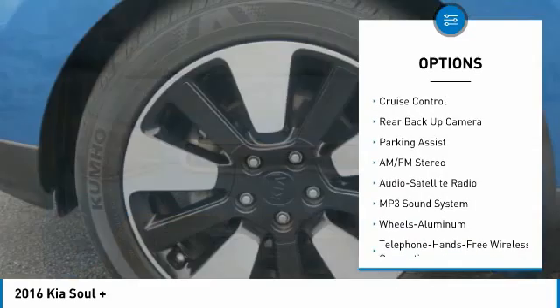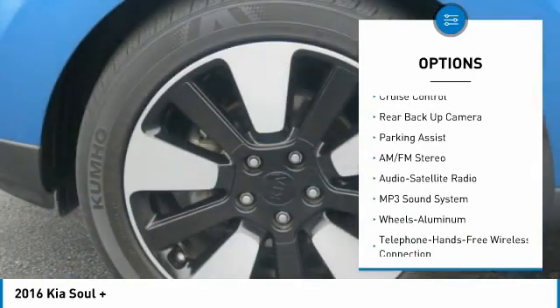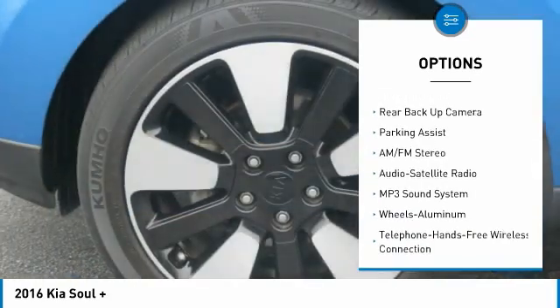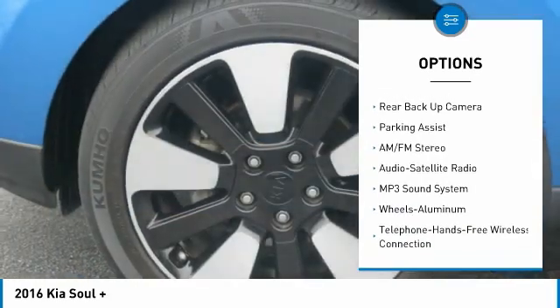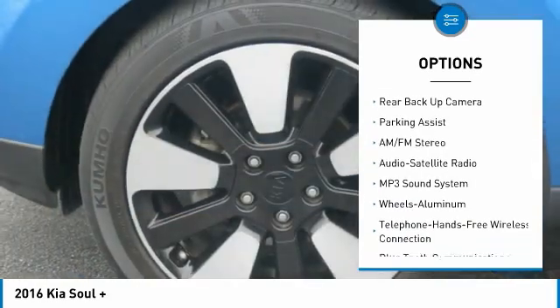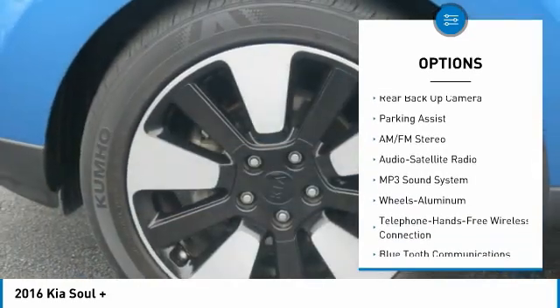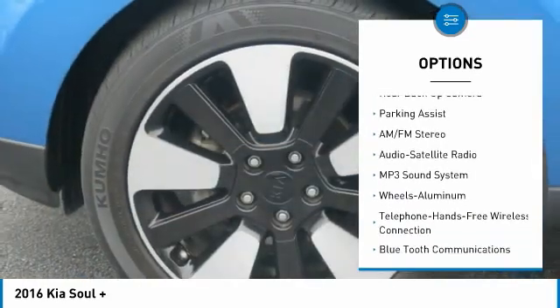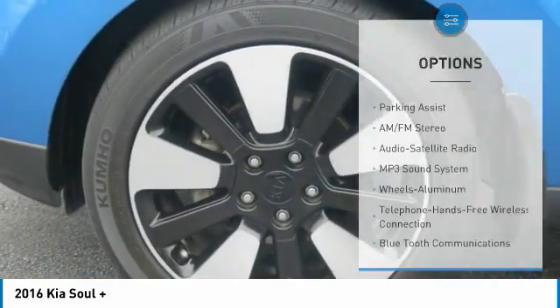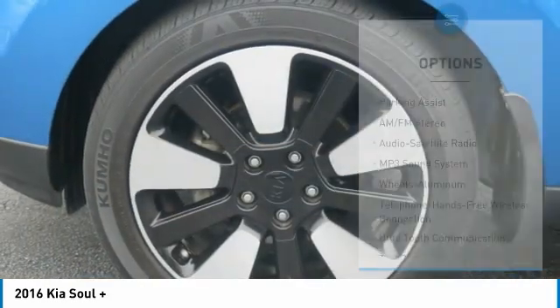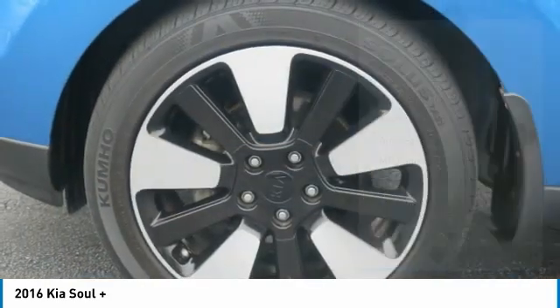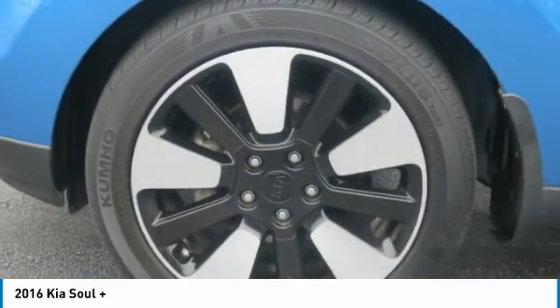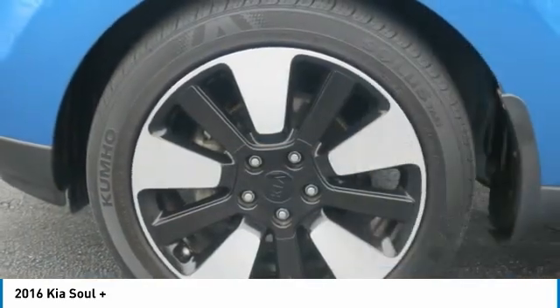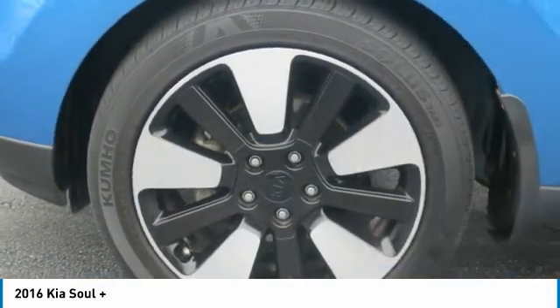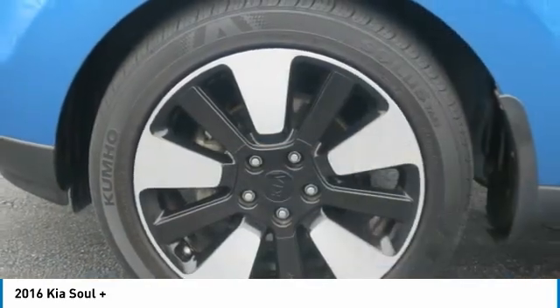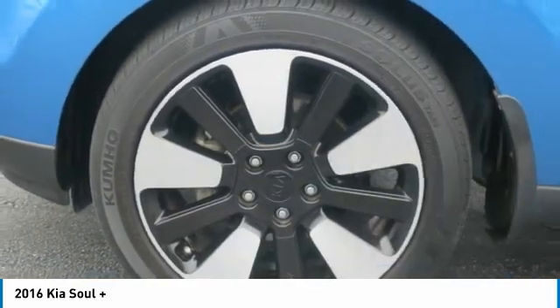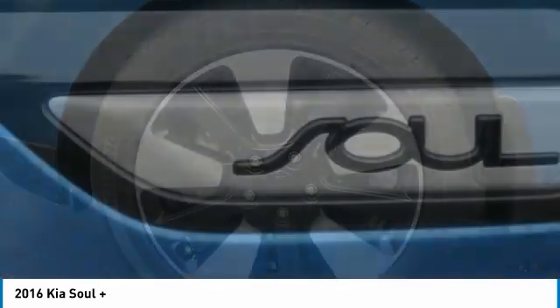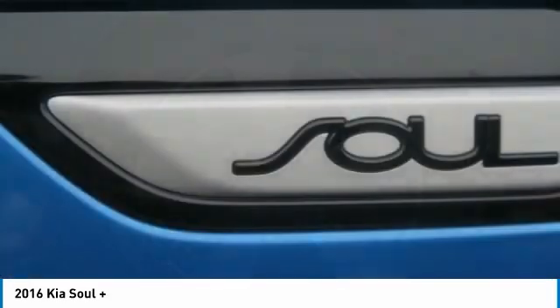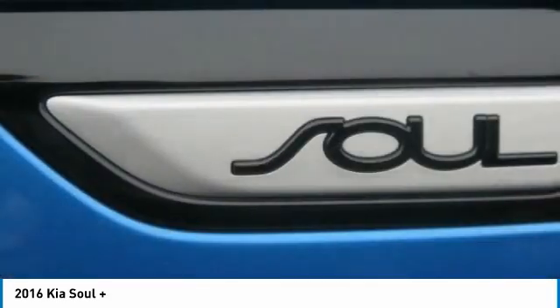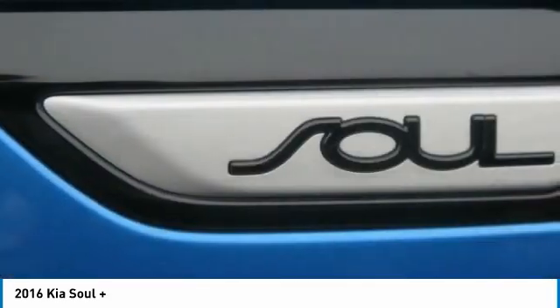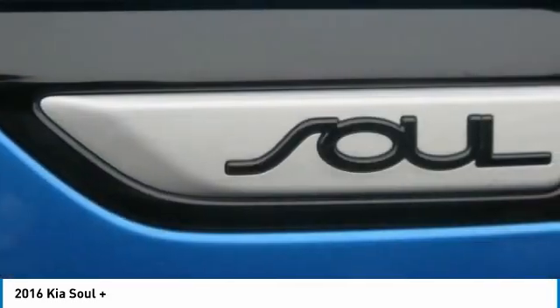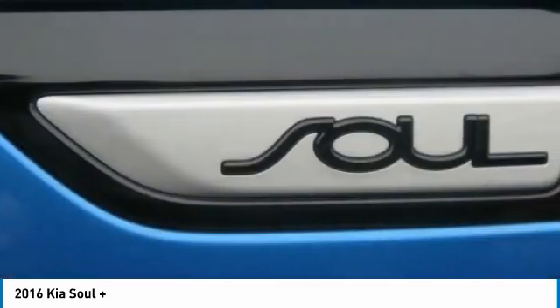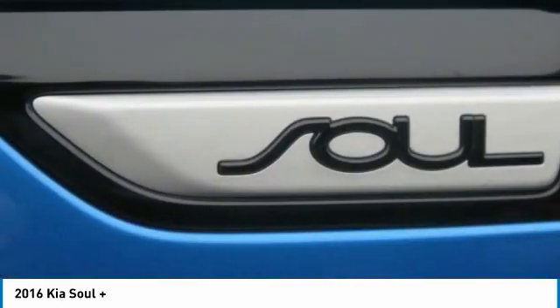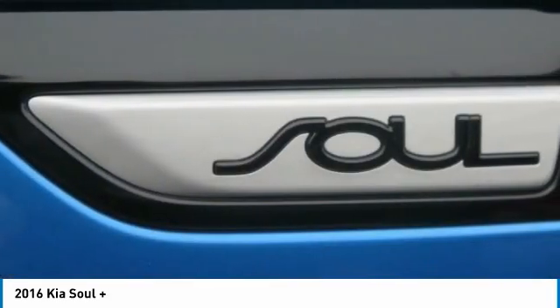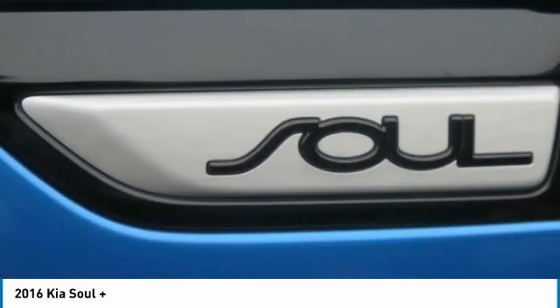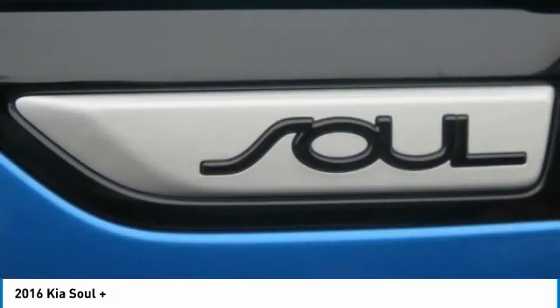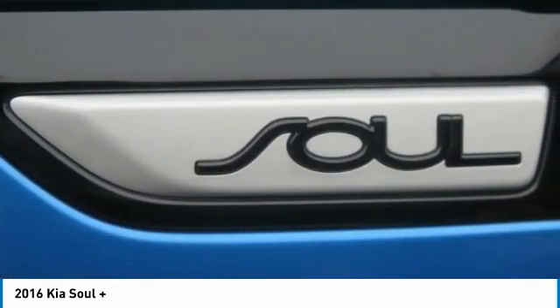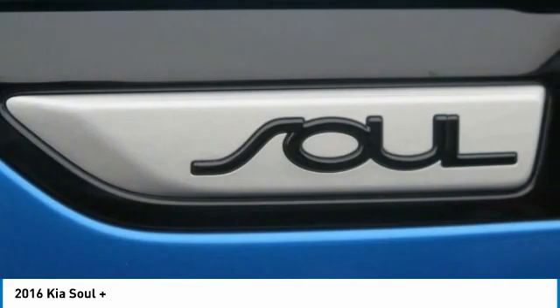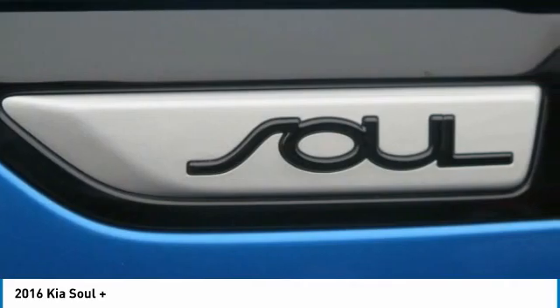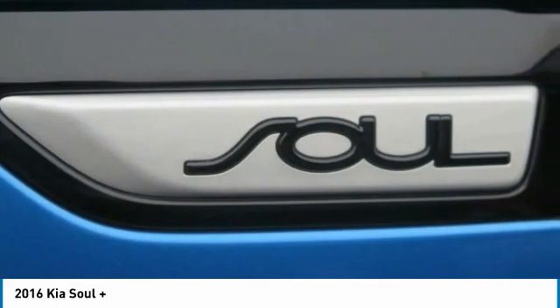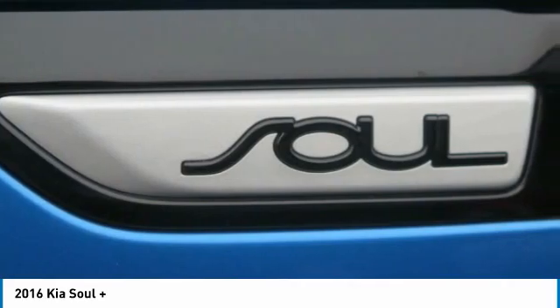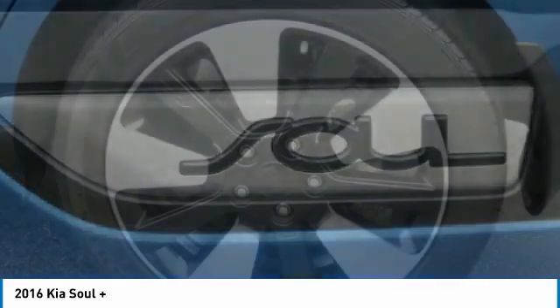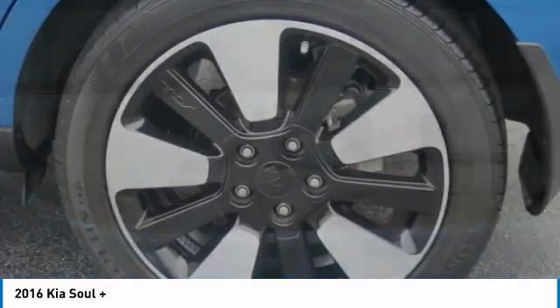Headlights auto off, mirror memory, backup camera, cruise control. Come see the car for yourself.